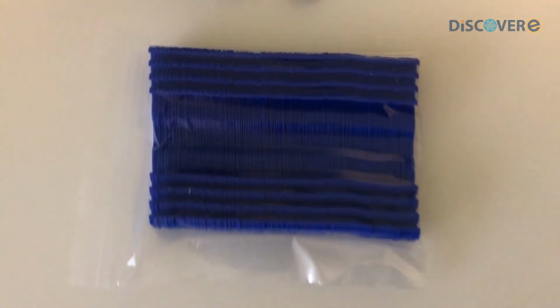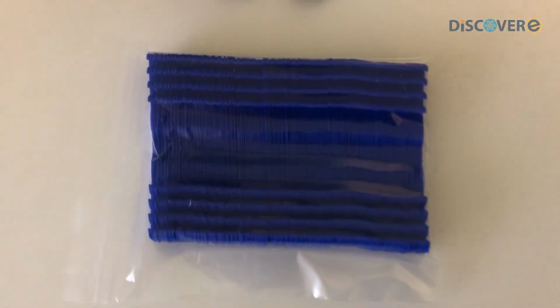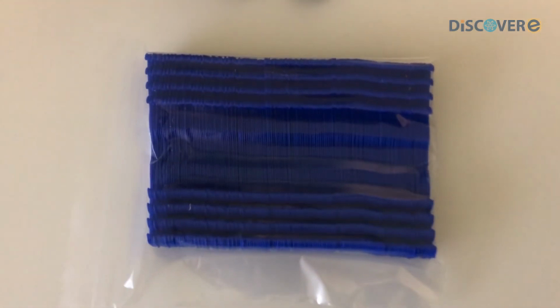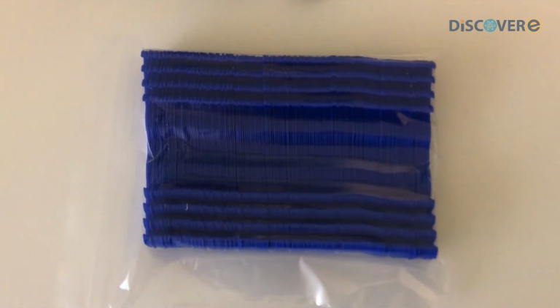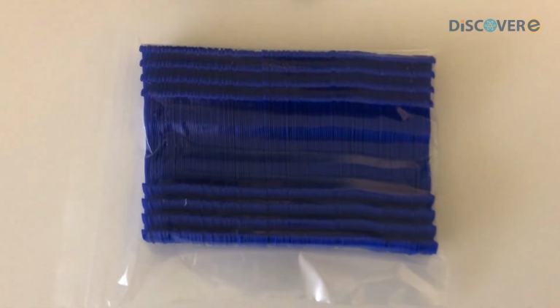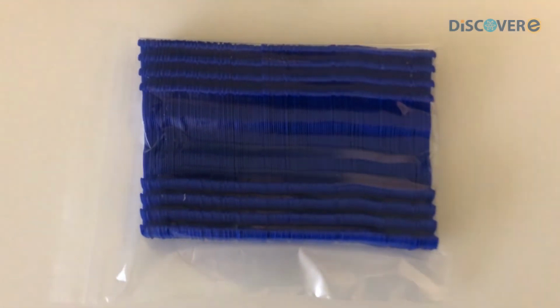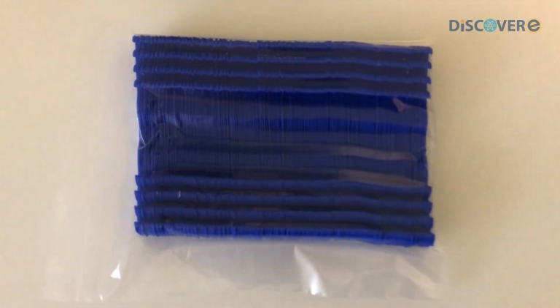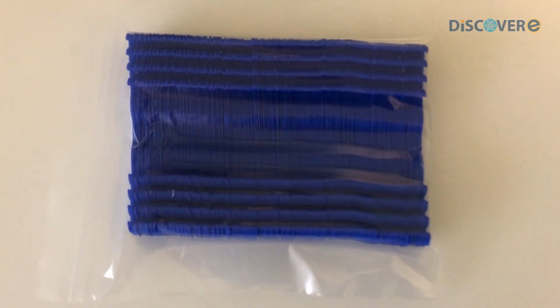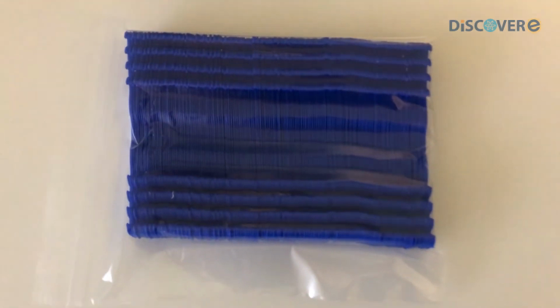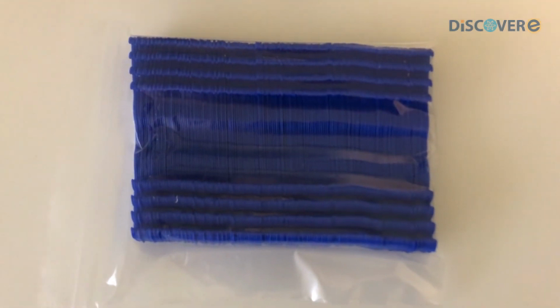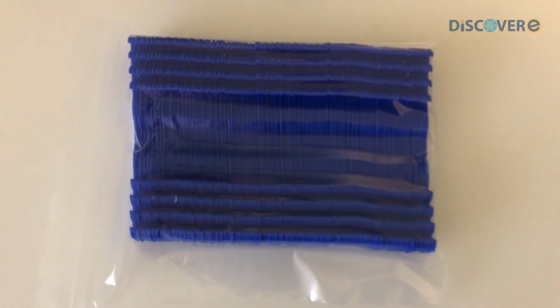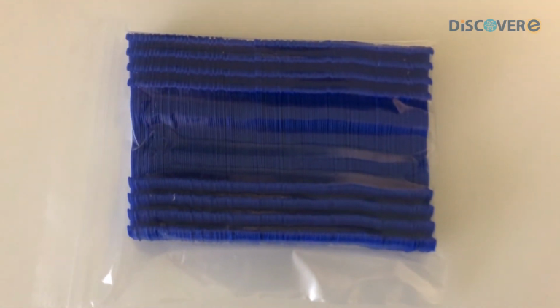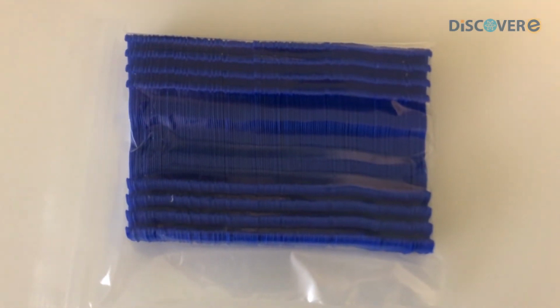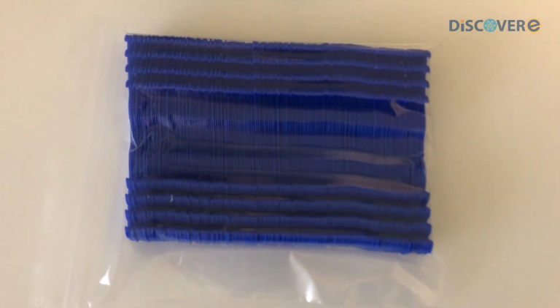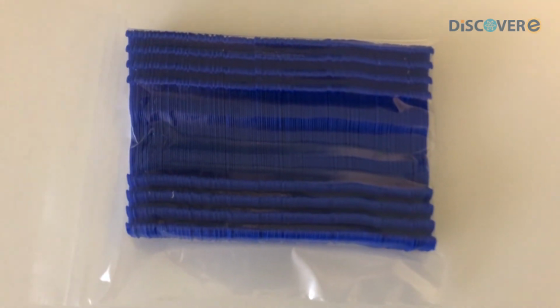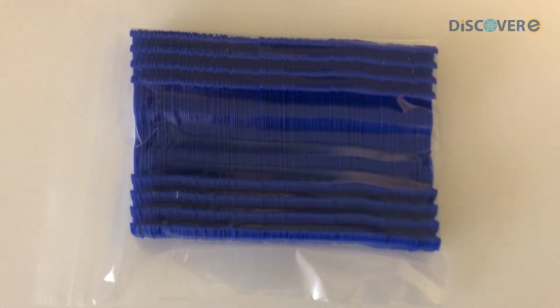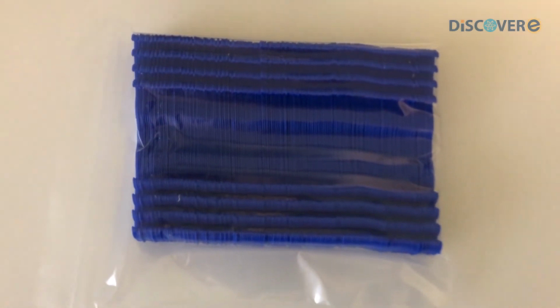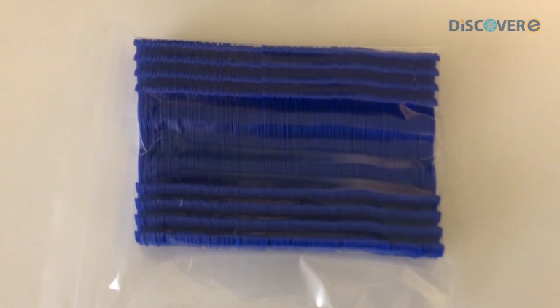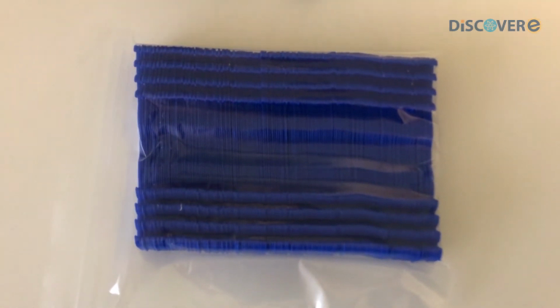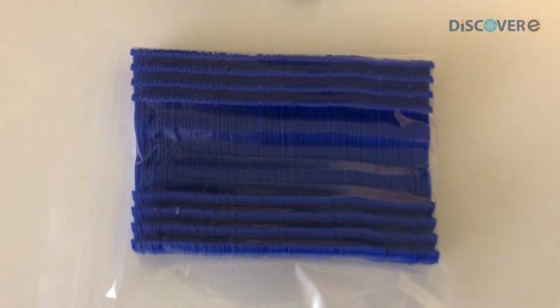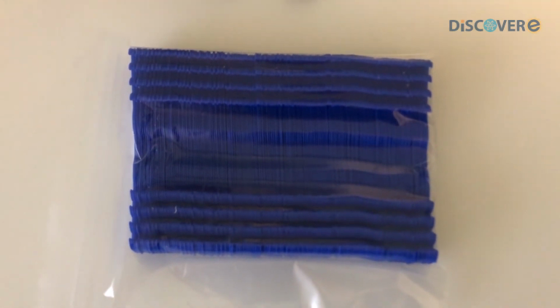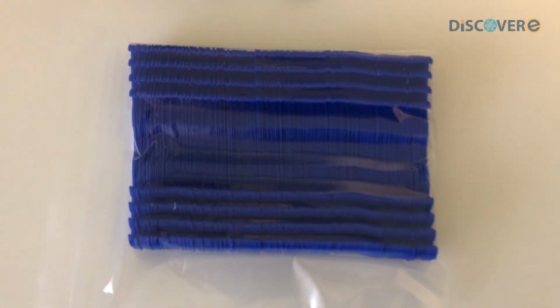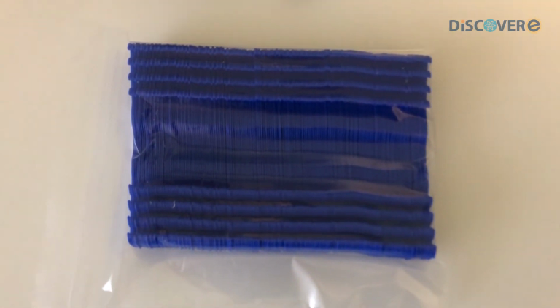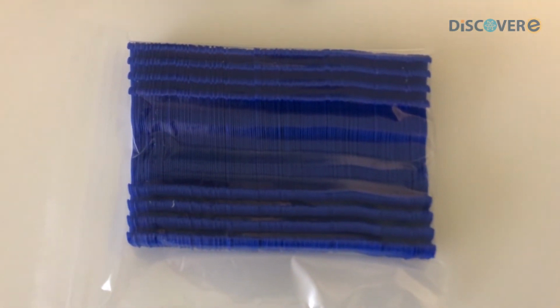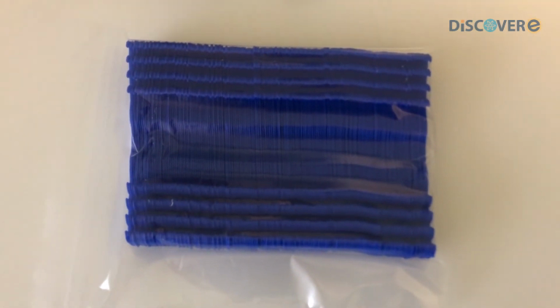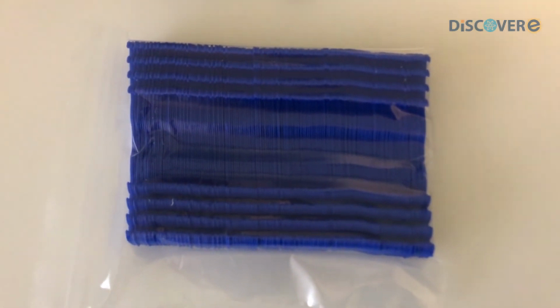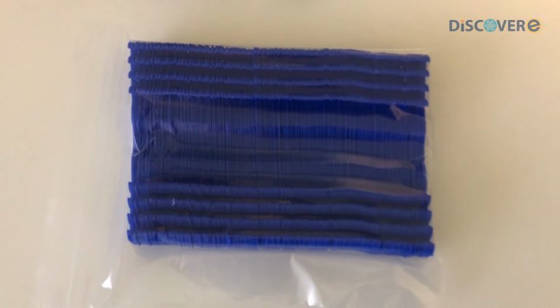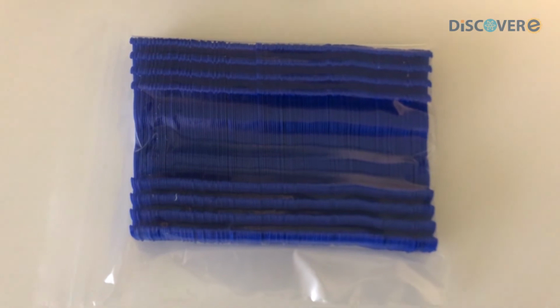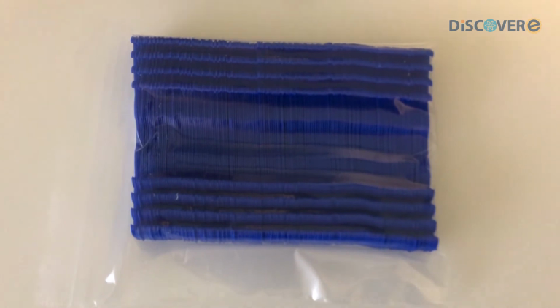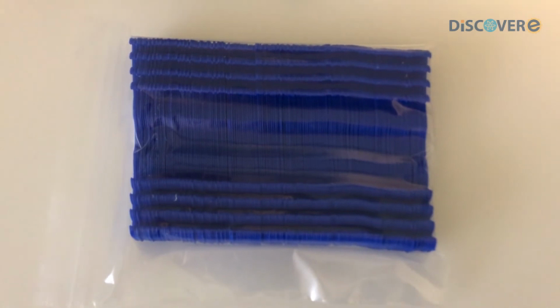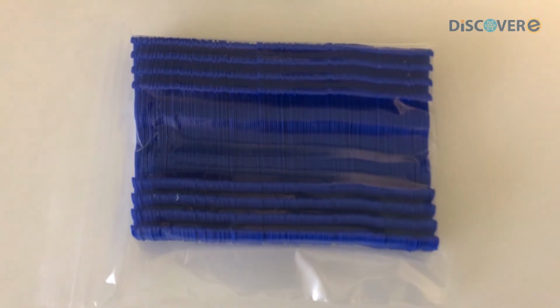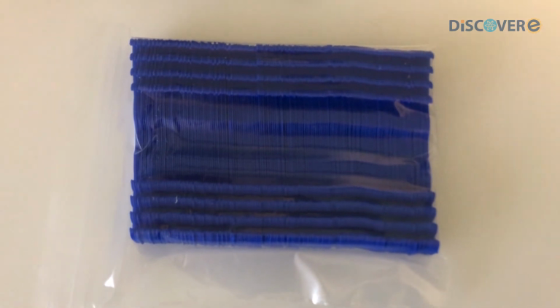Here we have 150 of the Ear Savers that we already have 3D printed, packaged, and ready to distribute.